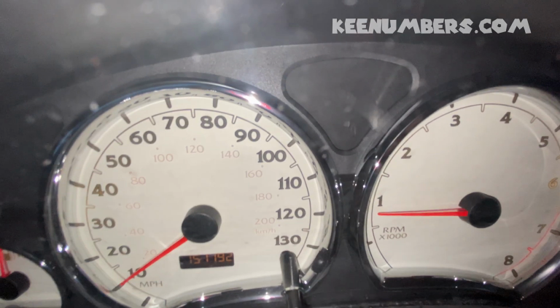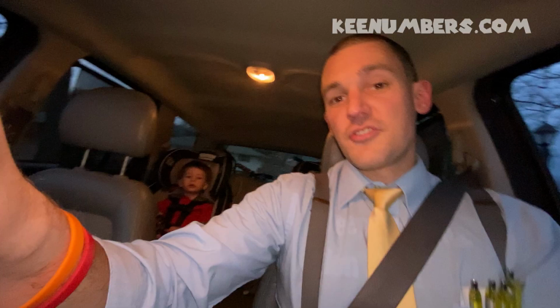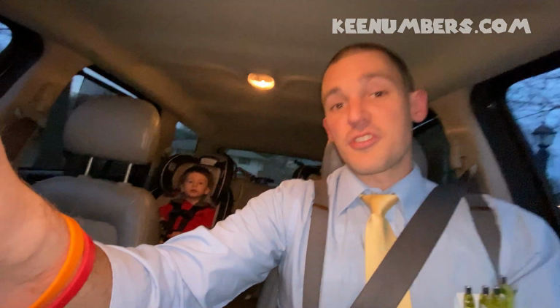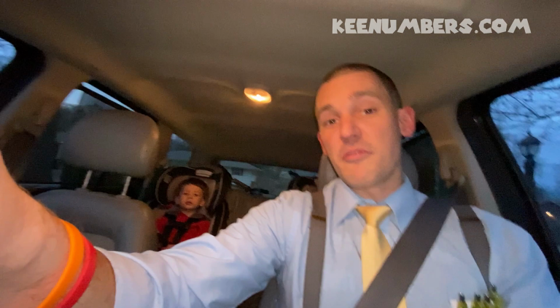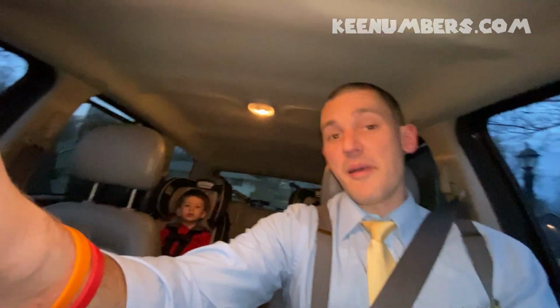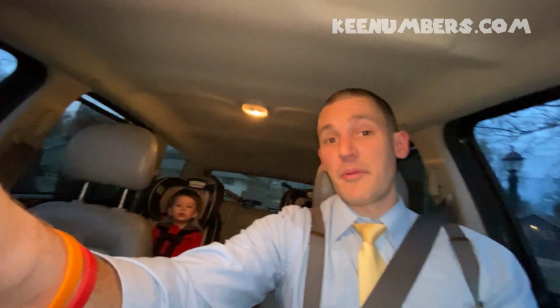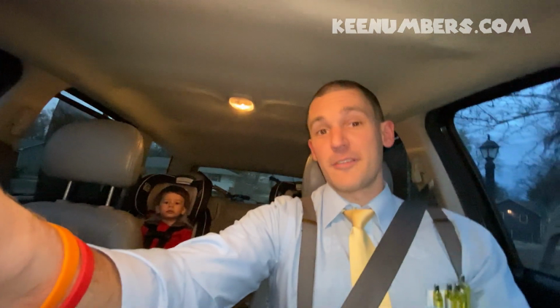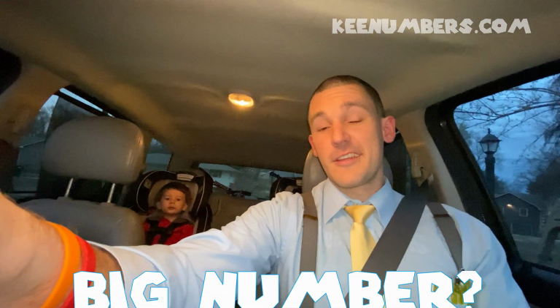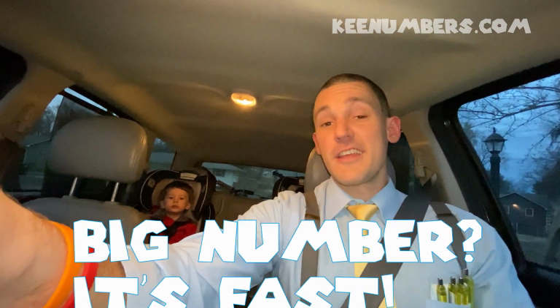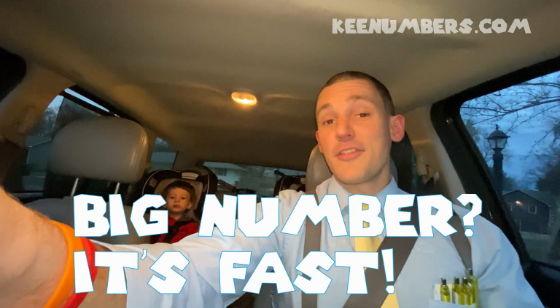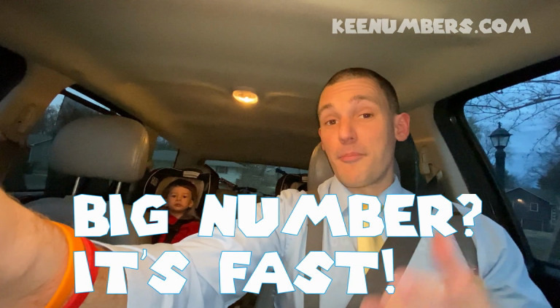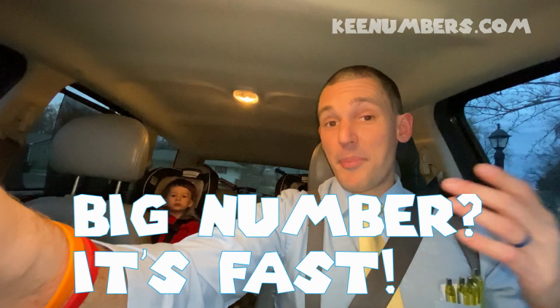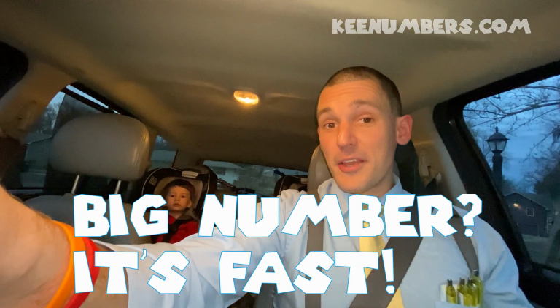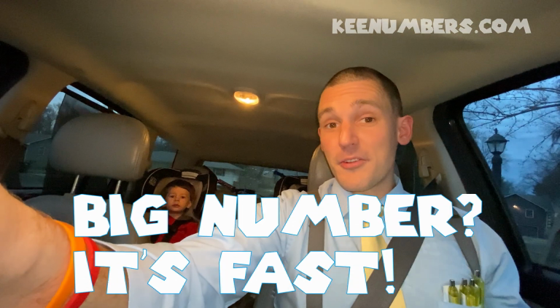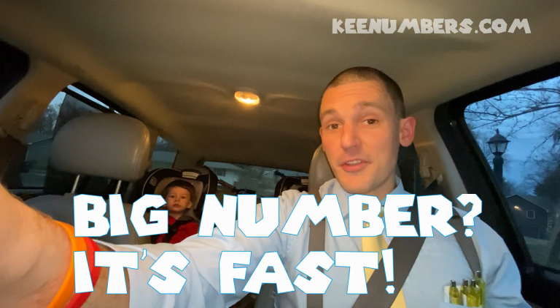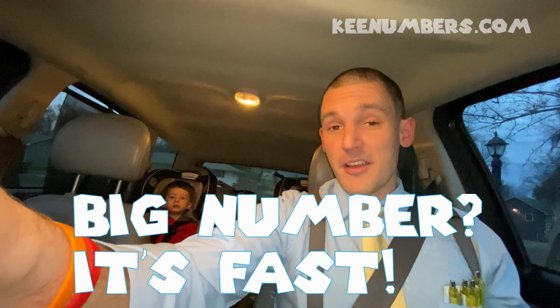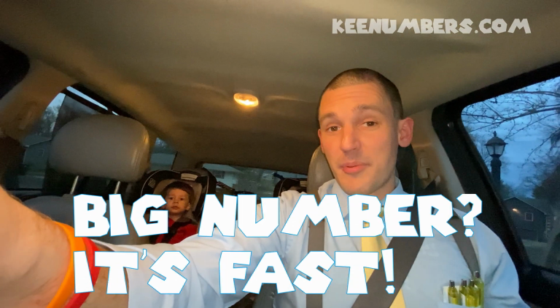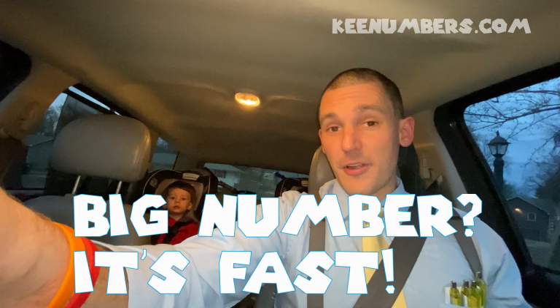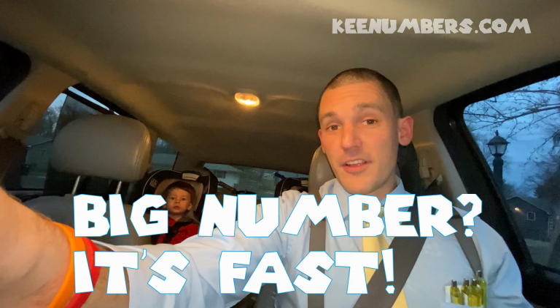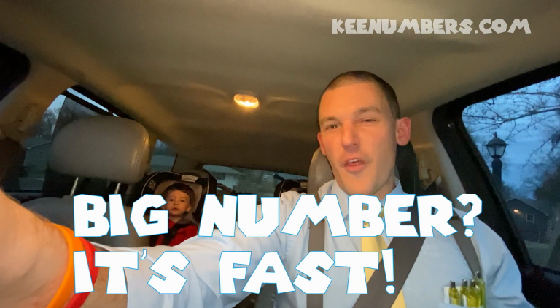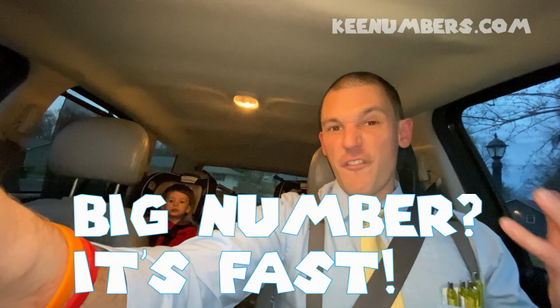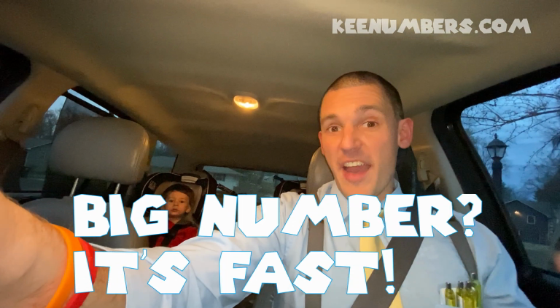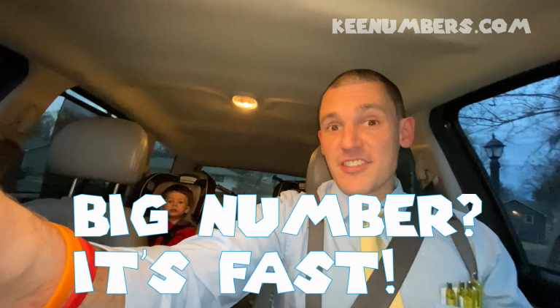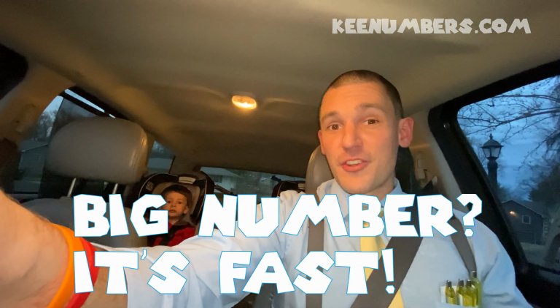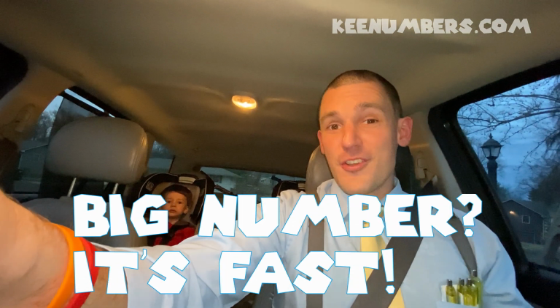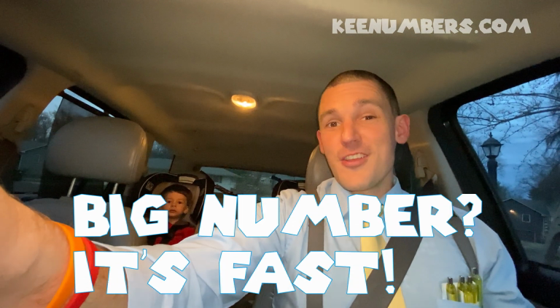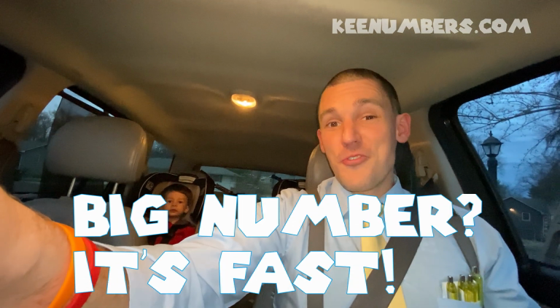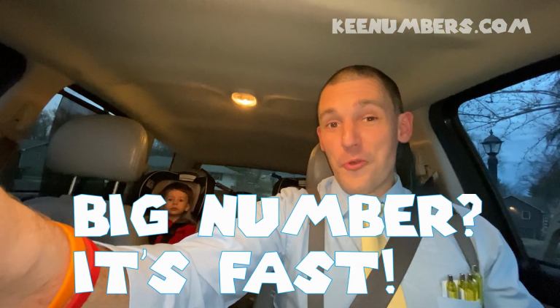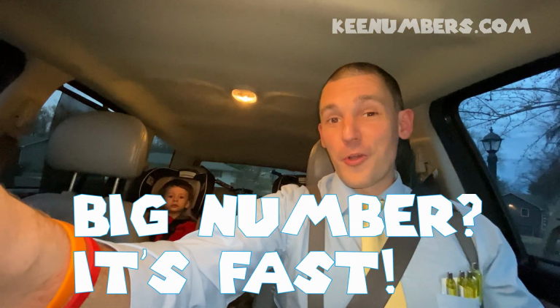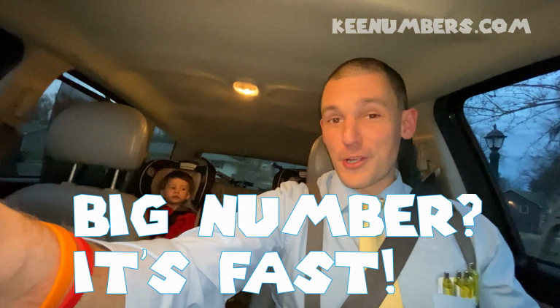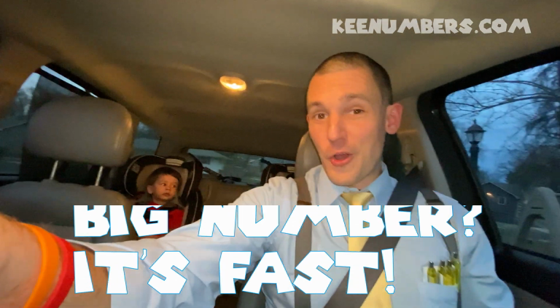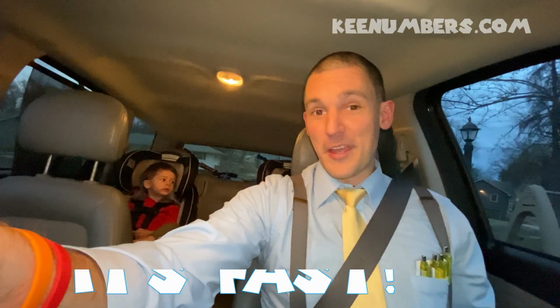Just remember, the bigger the number, the faster you're going.